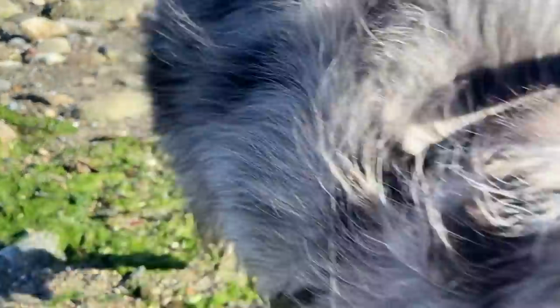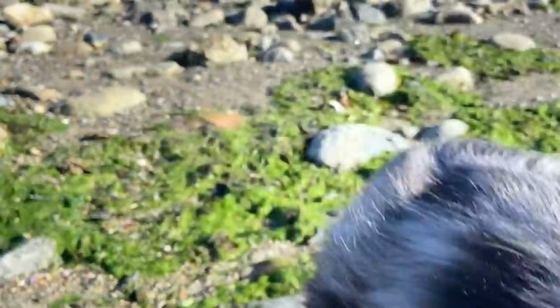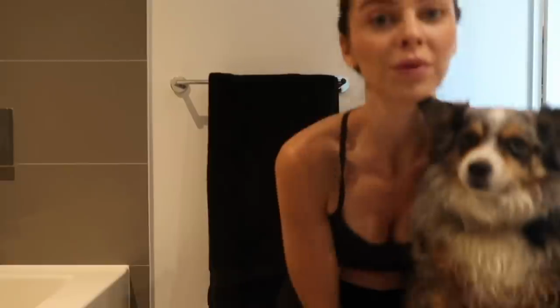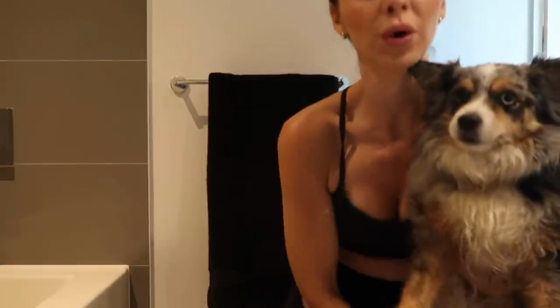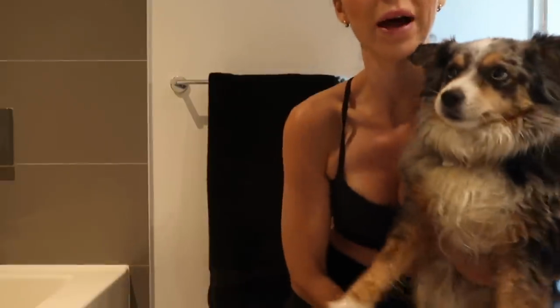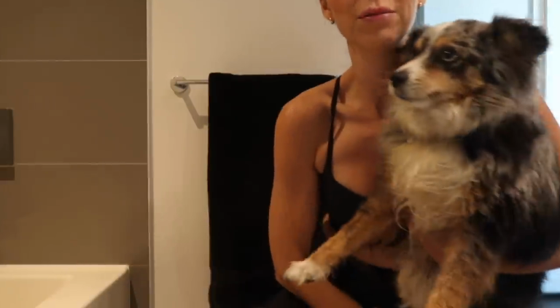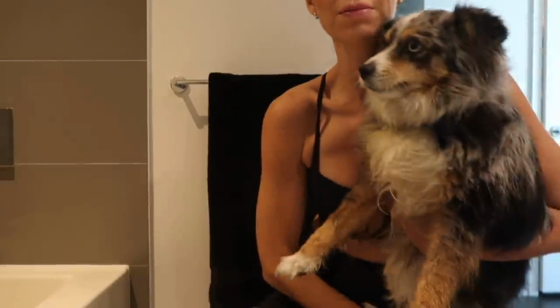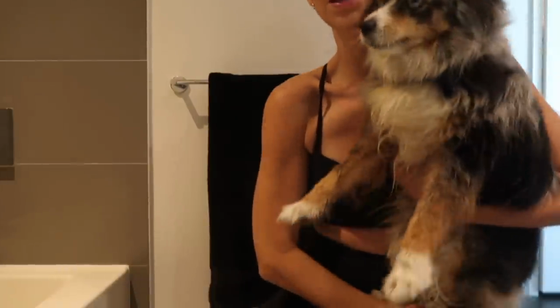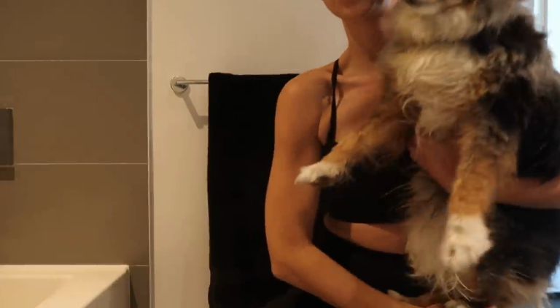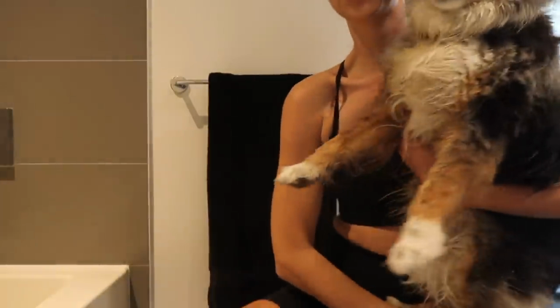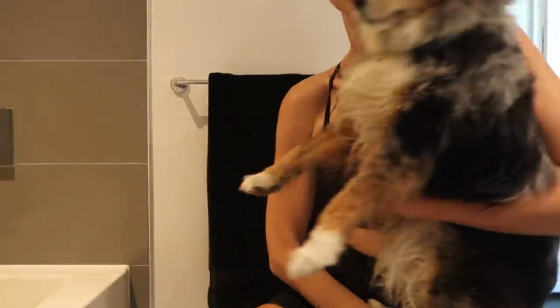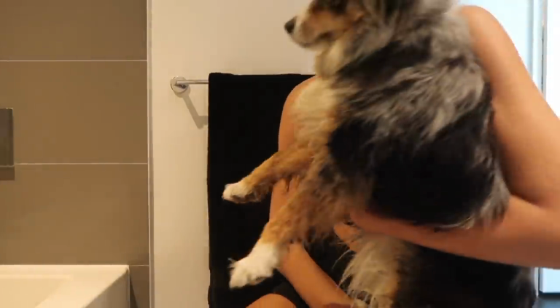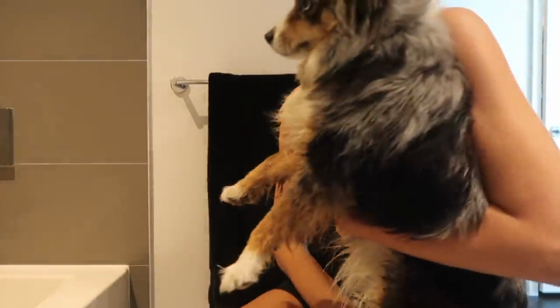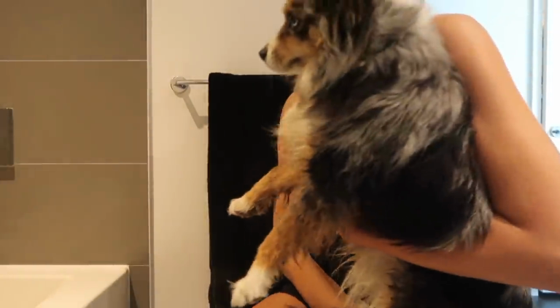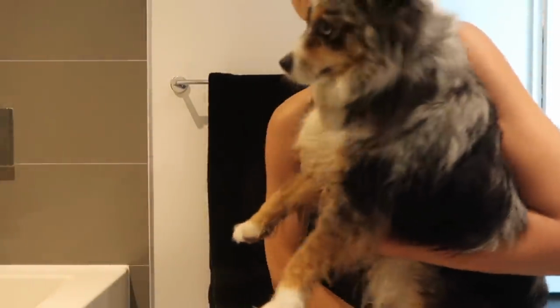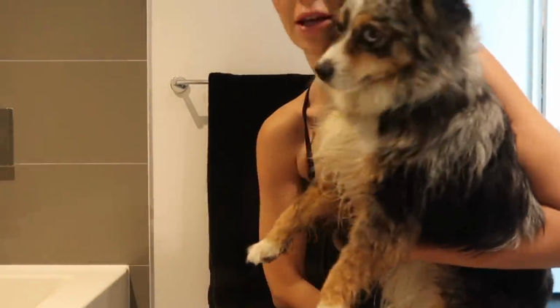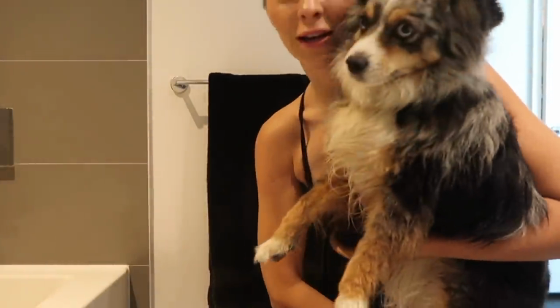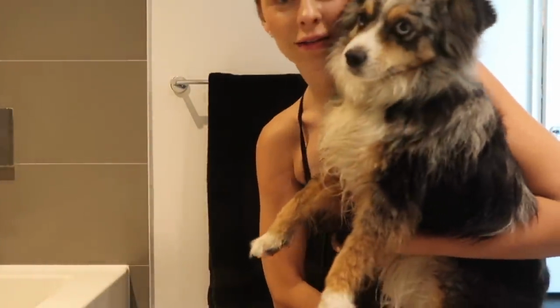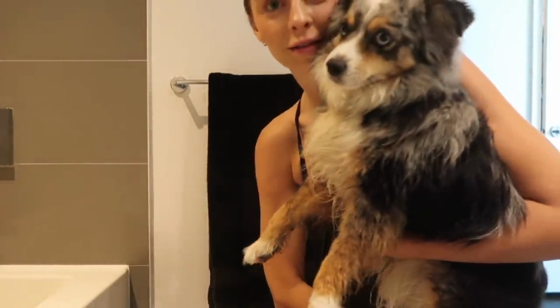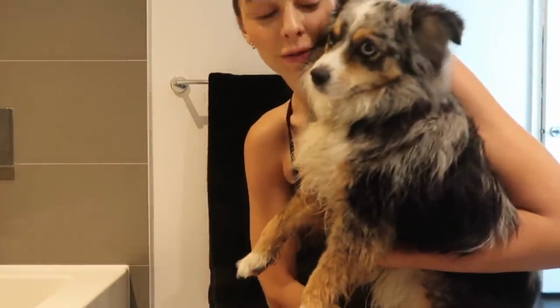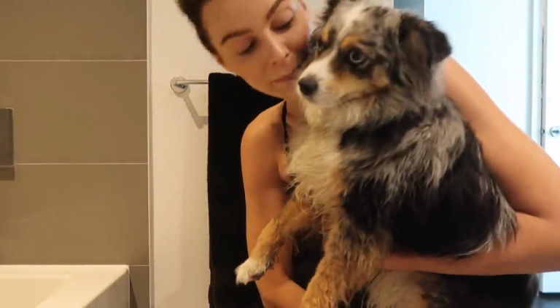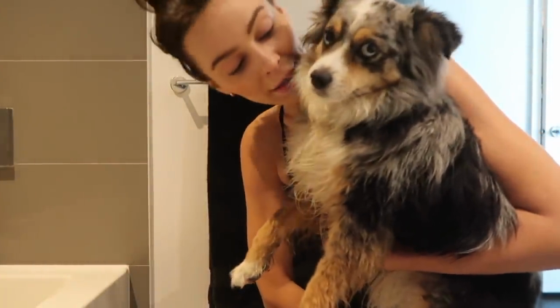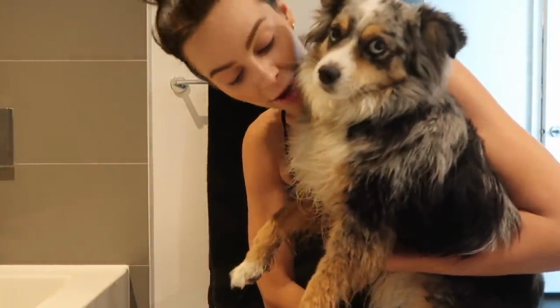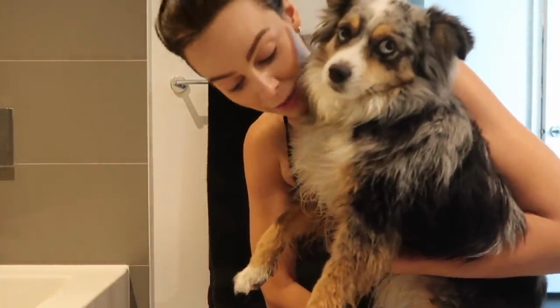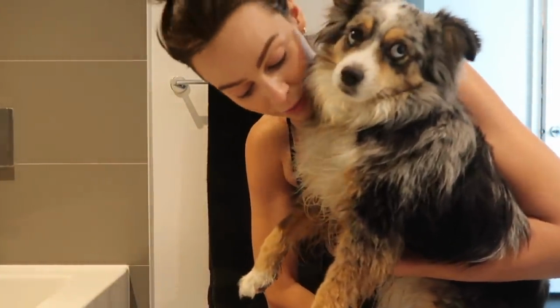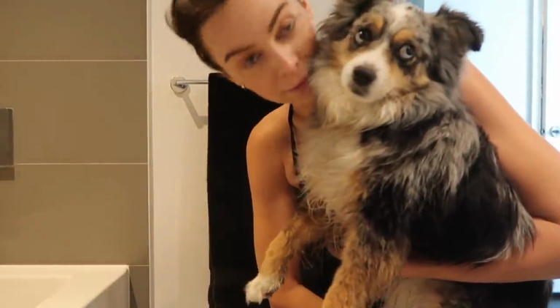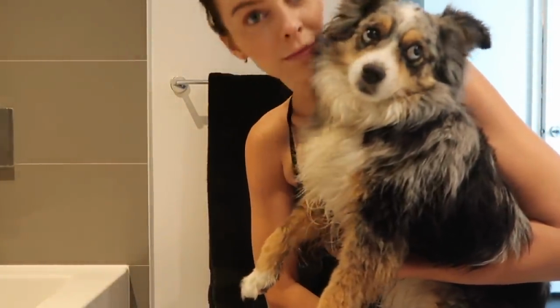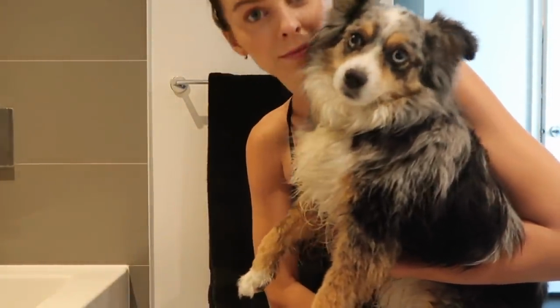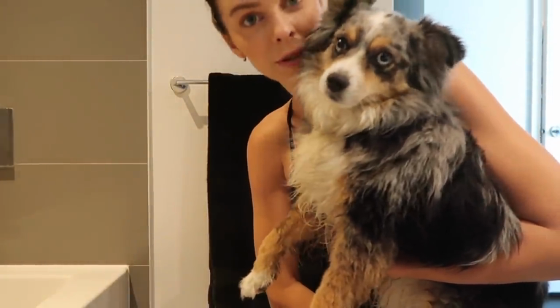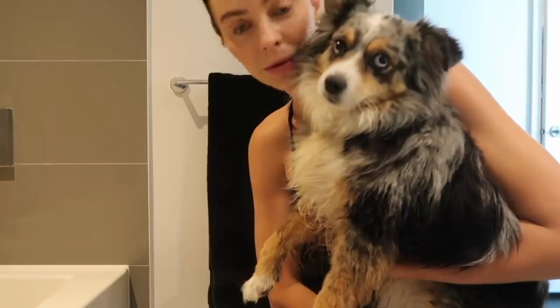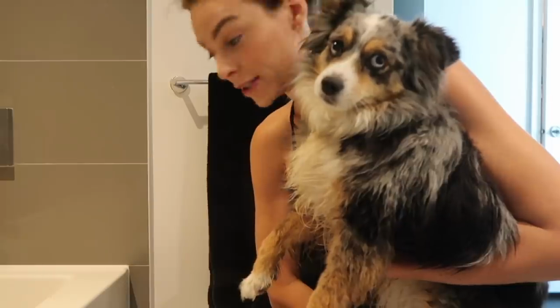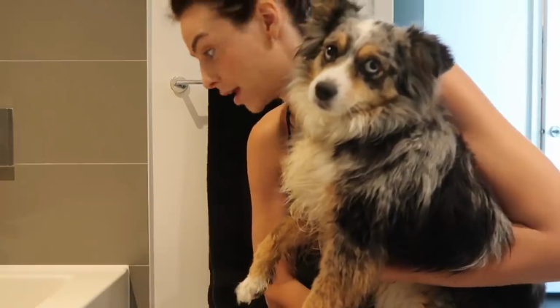We're back from the beach. Tika's pretty dirty, so it's bath time. You stink.